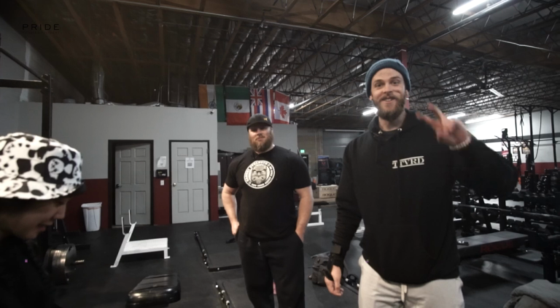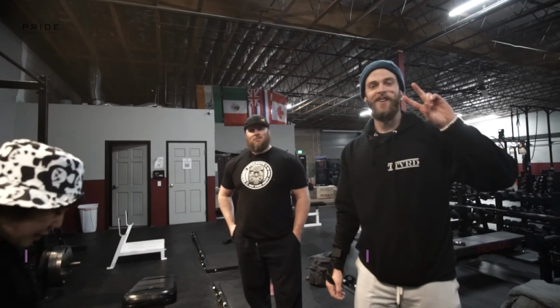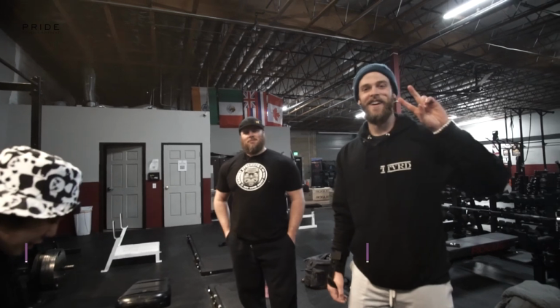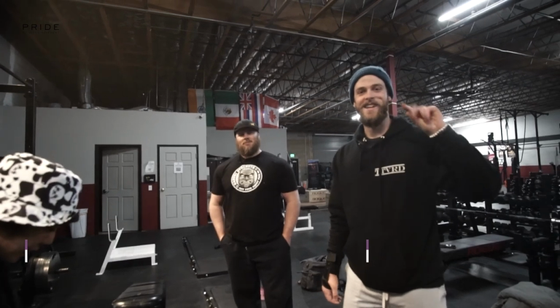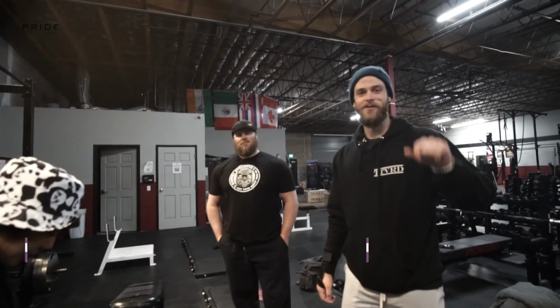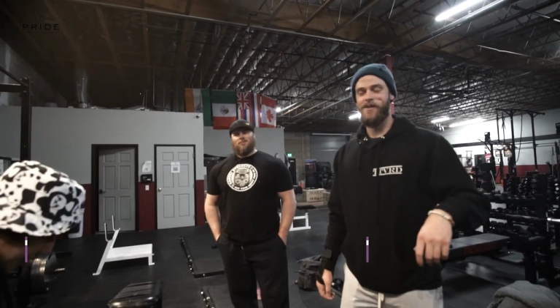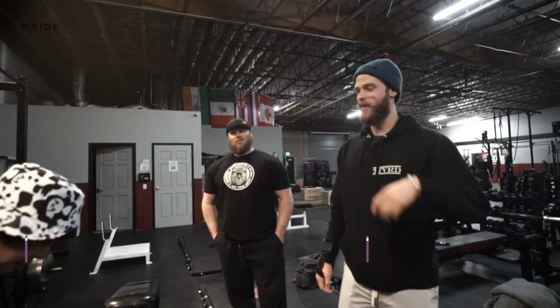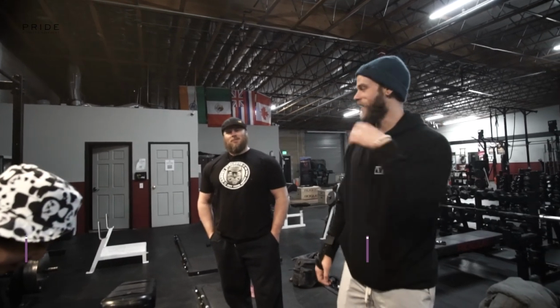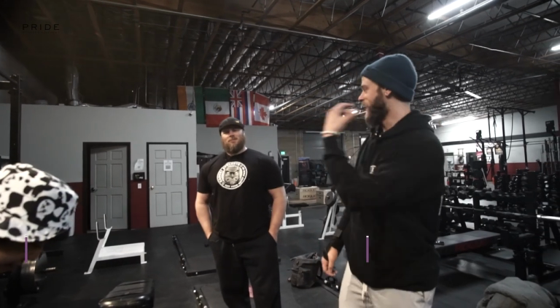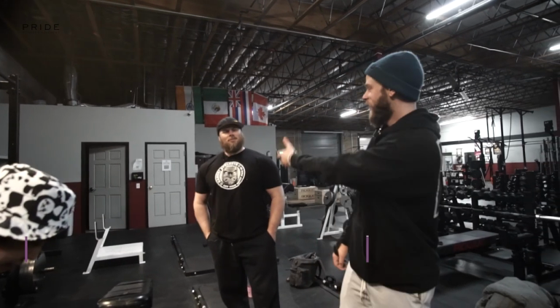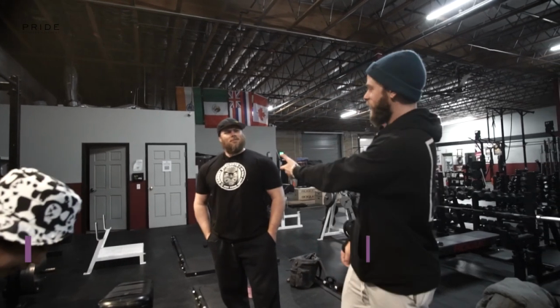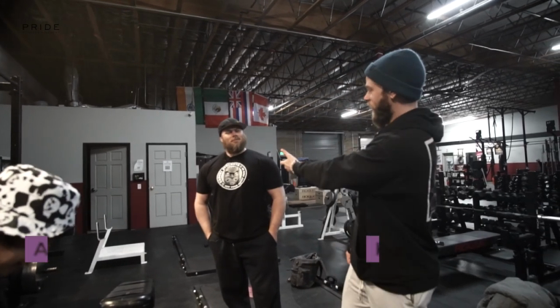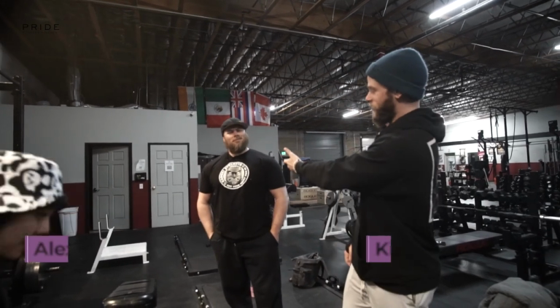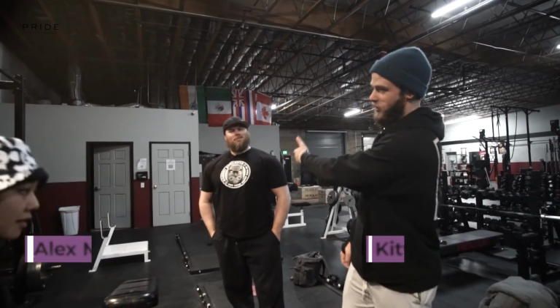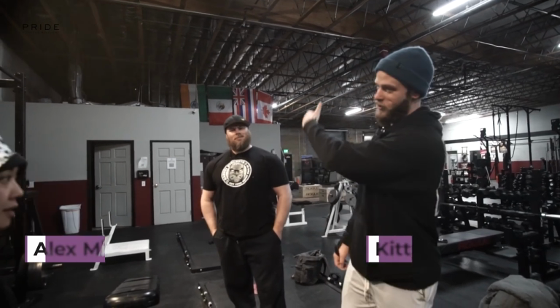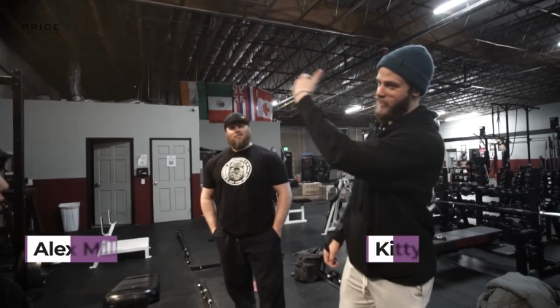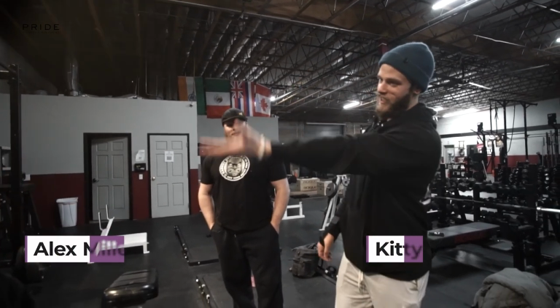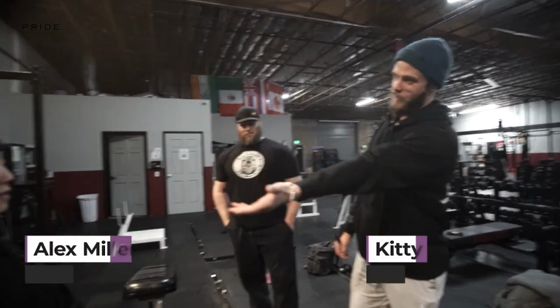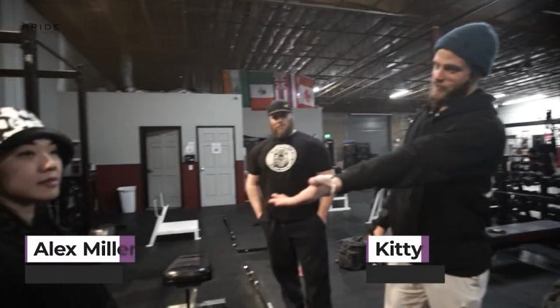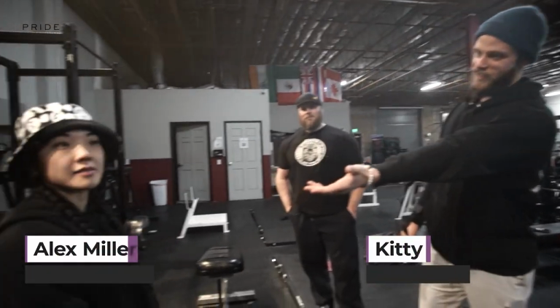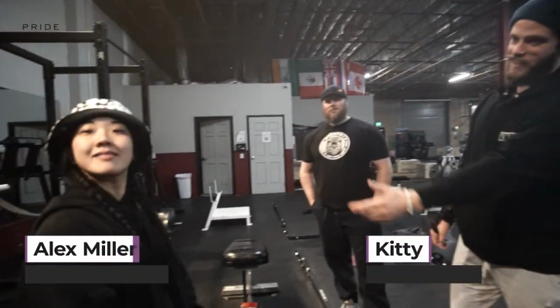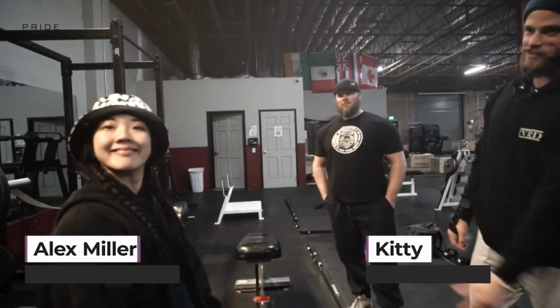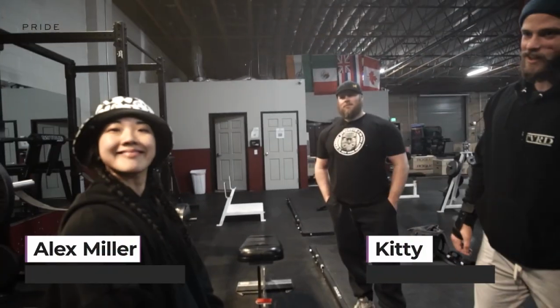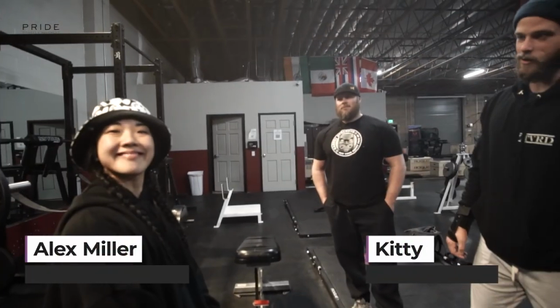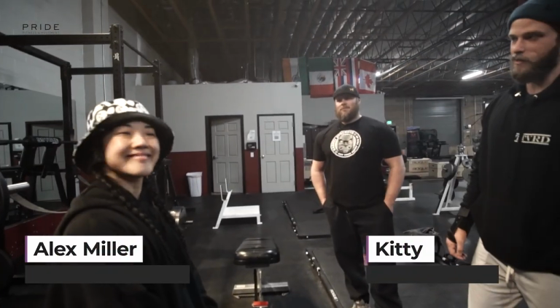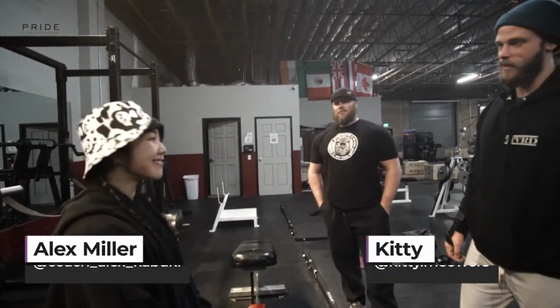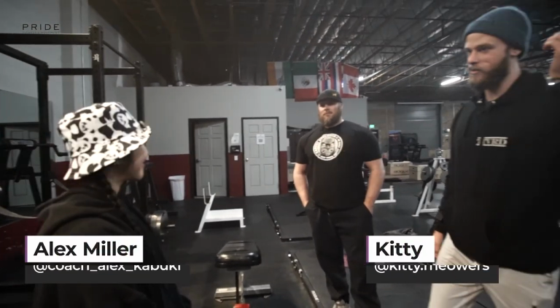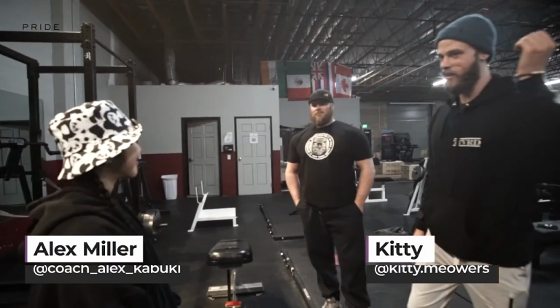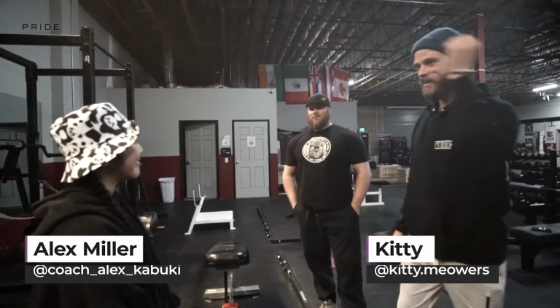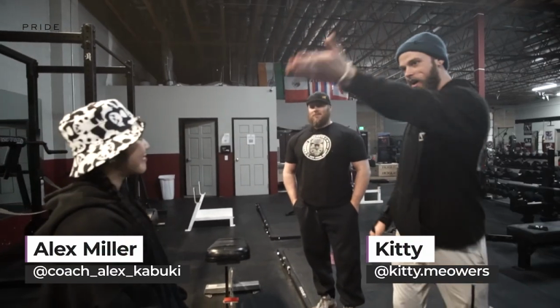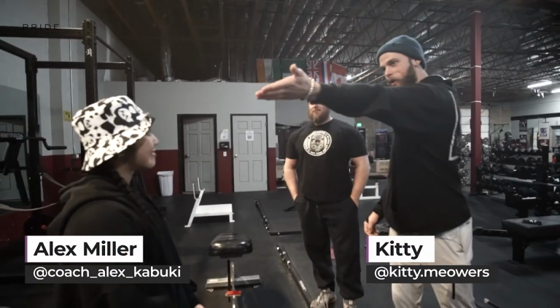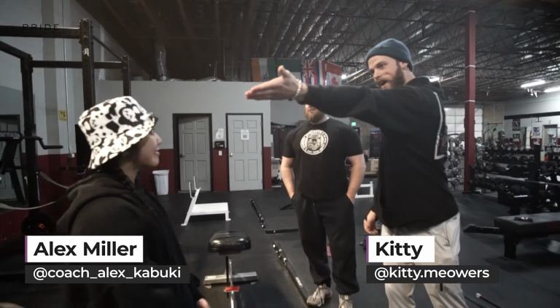What's going on guys? Andrew with Pride. We've got Coach Alex from Kabuki and Miss Kitty here today. We're going to be demonstrating a squat.